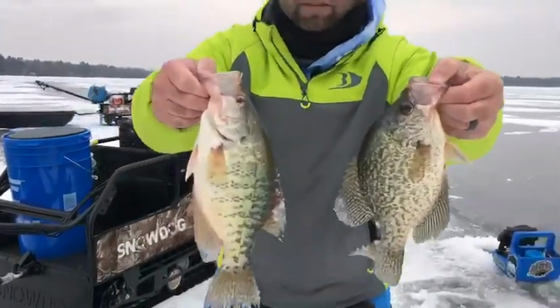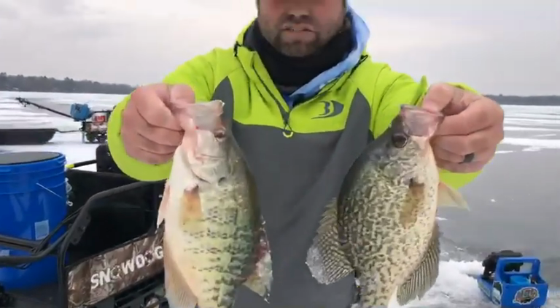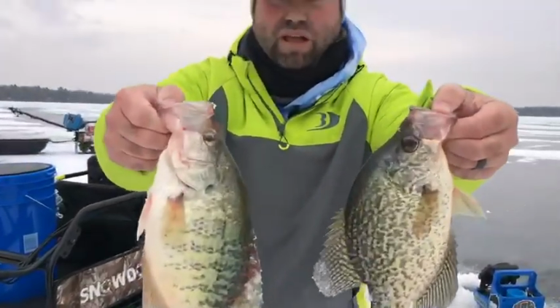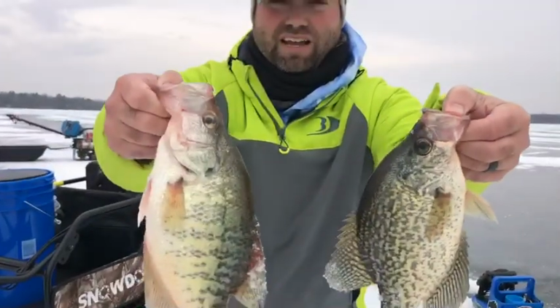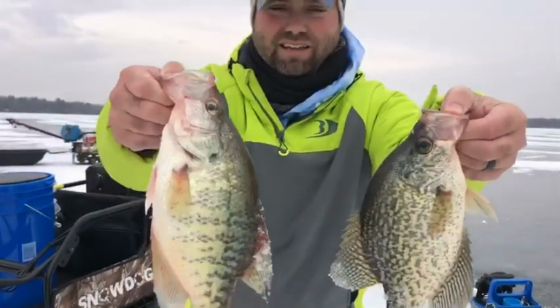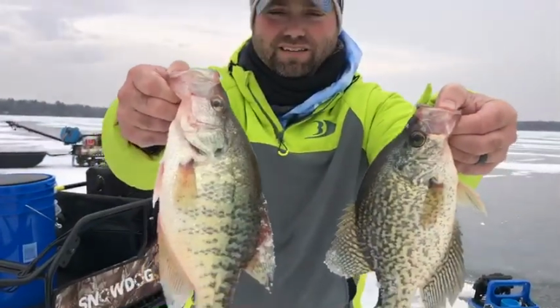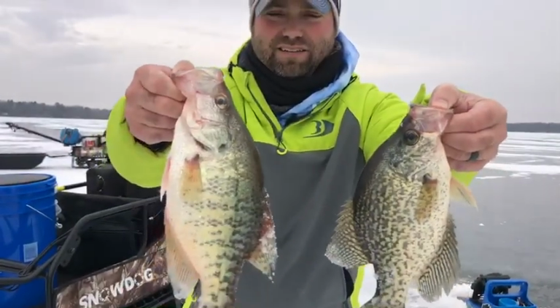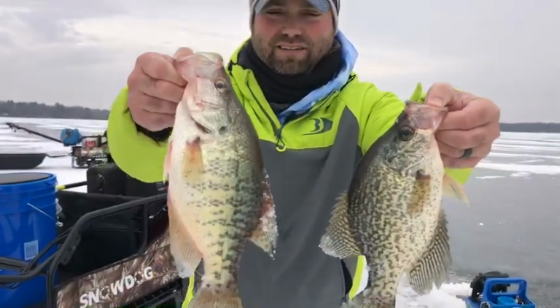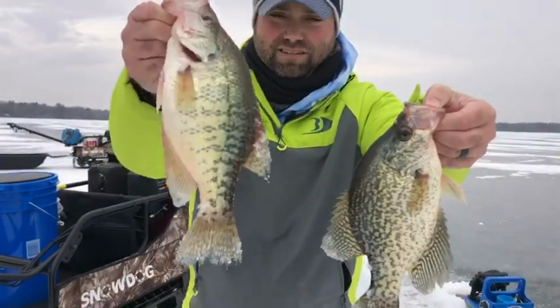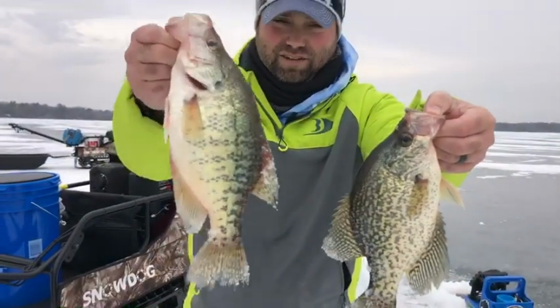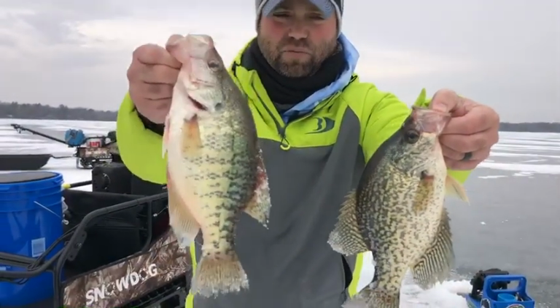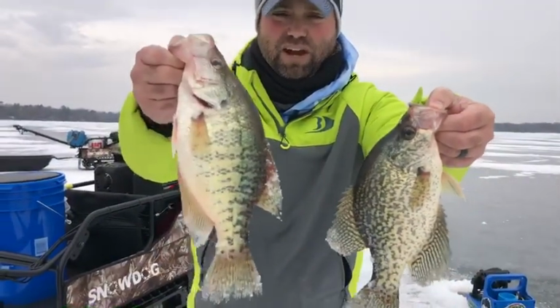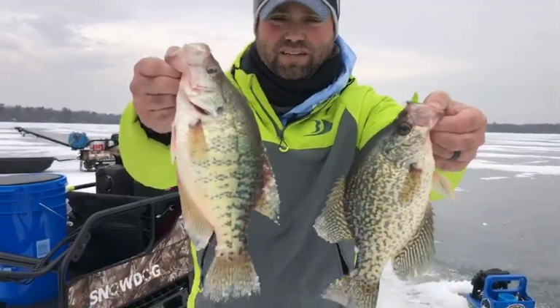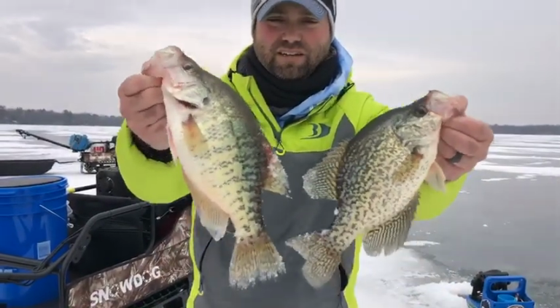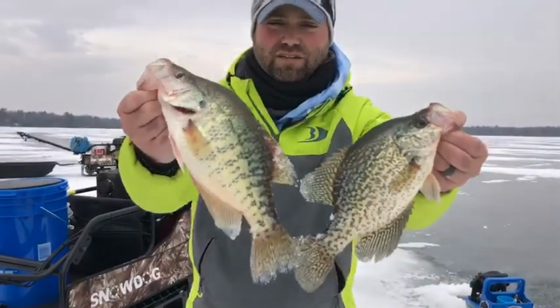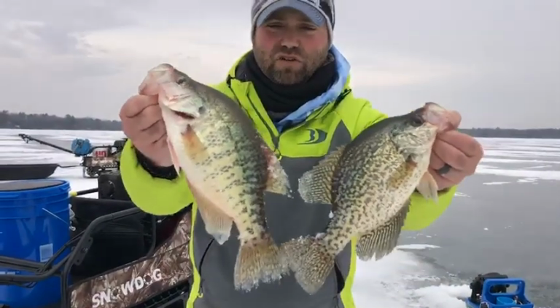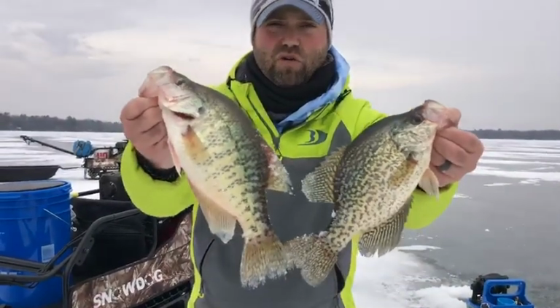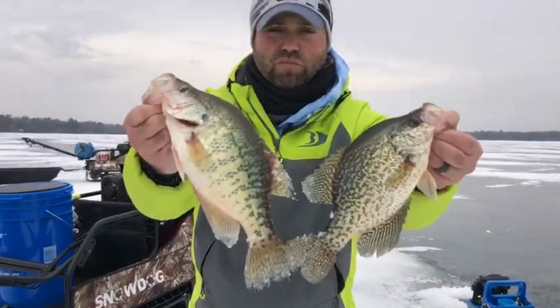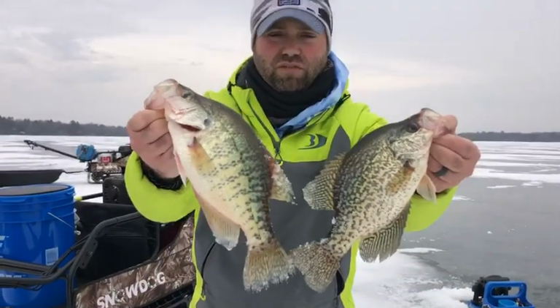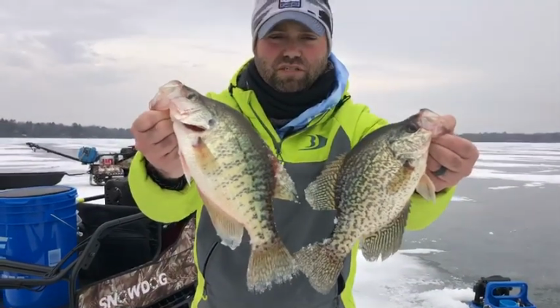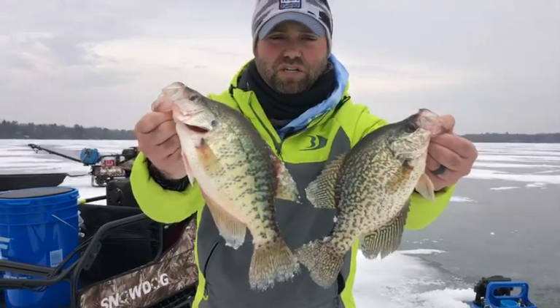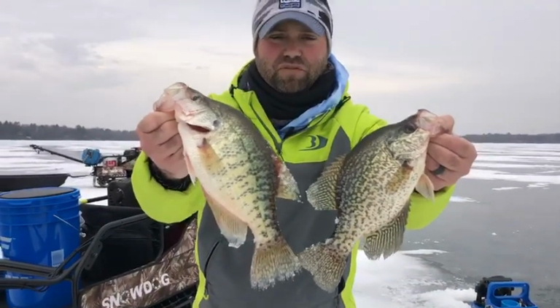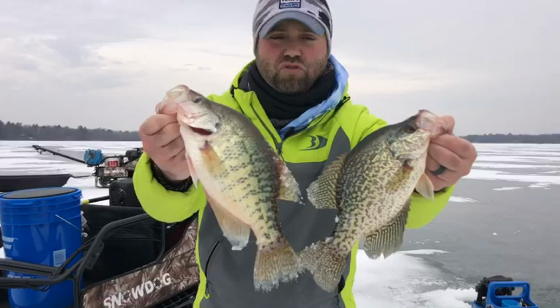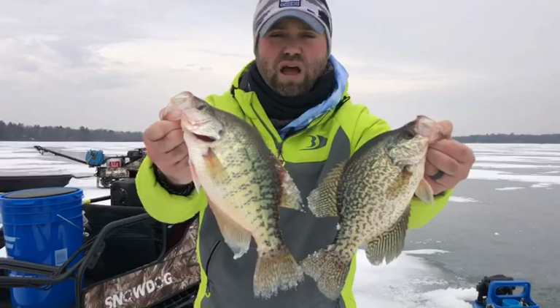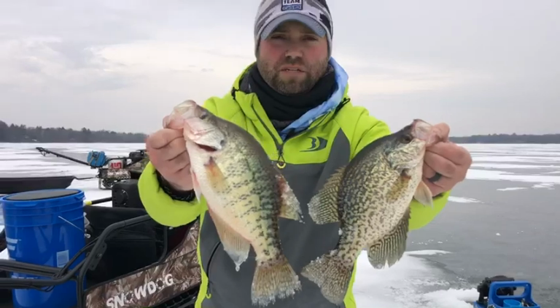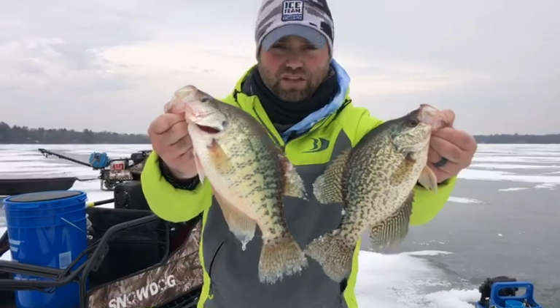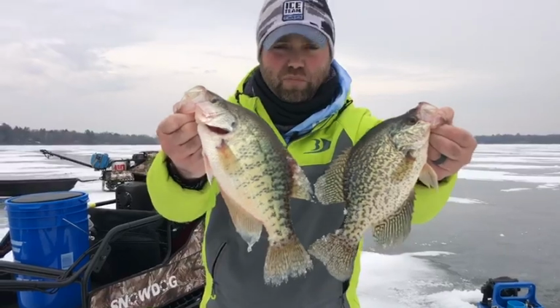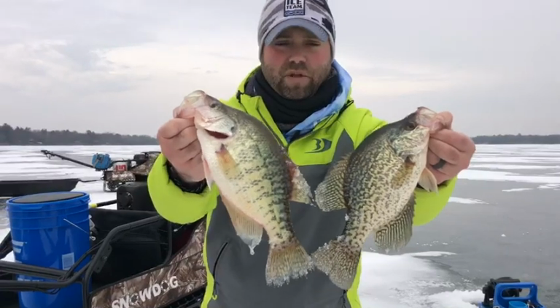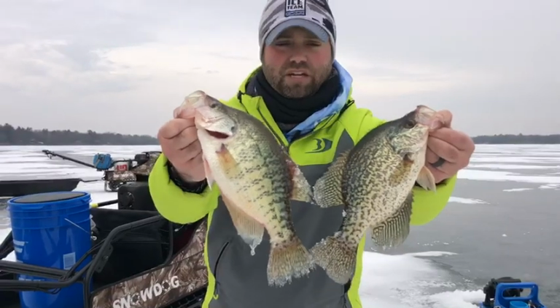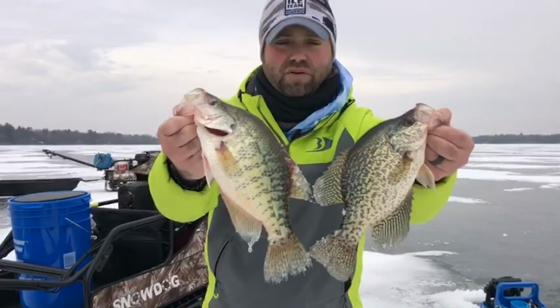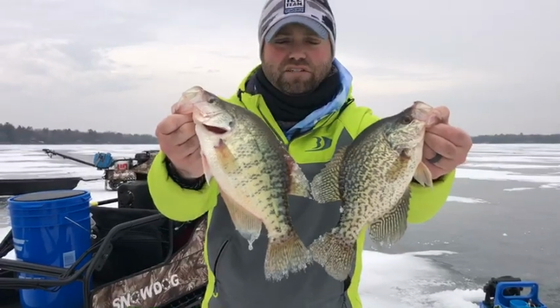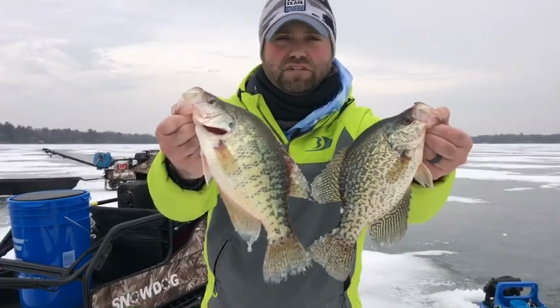There's your black, there's your white — the two most prevalent species of crappies that you probably catch out ice fishing.